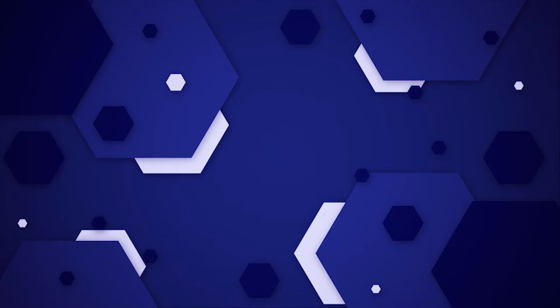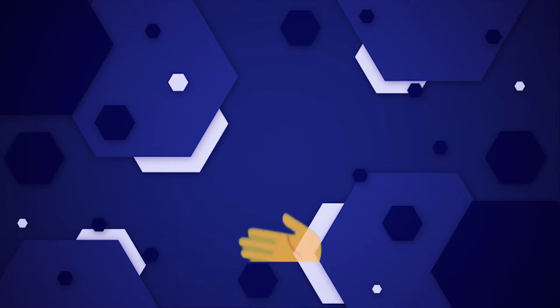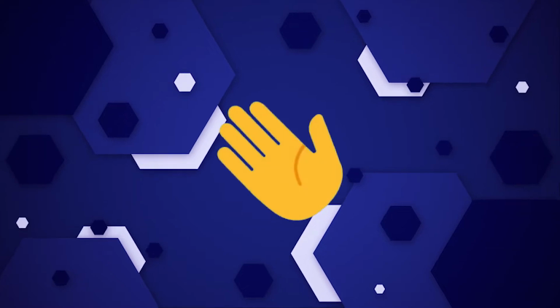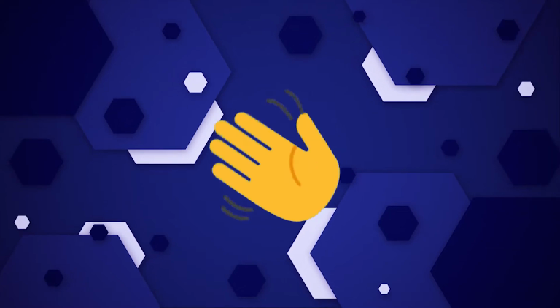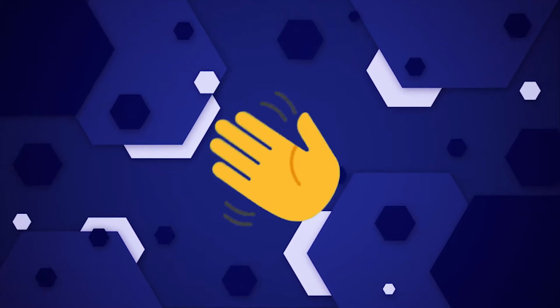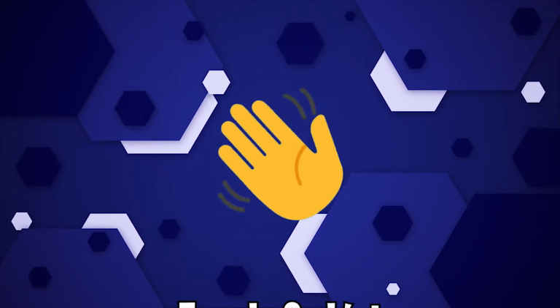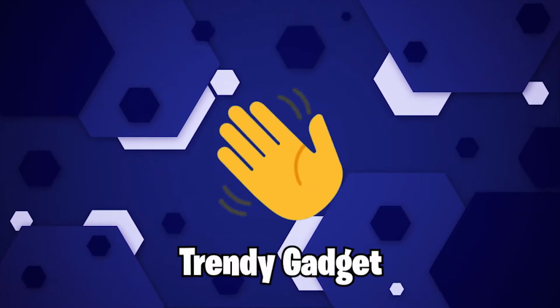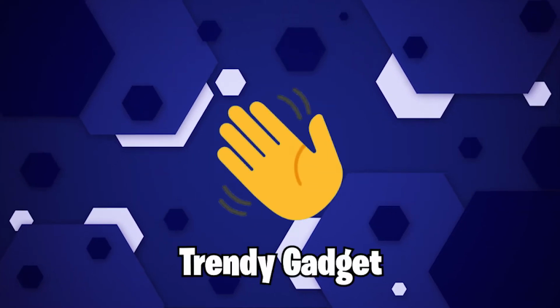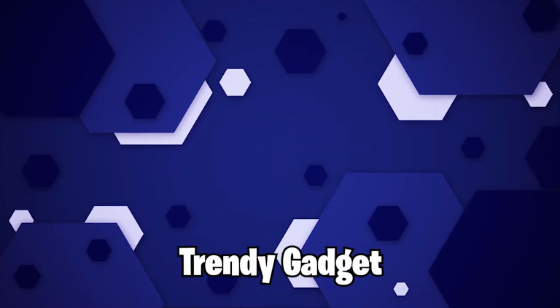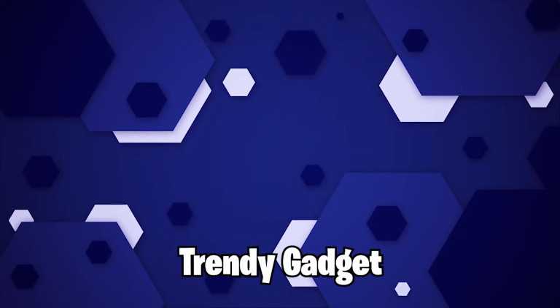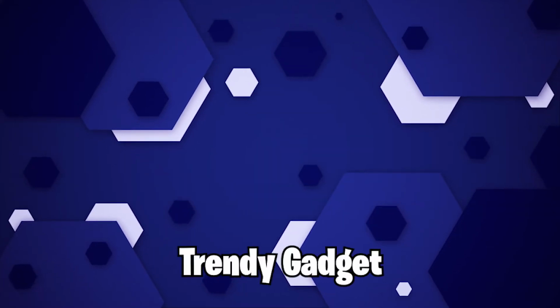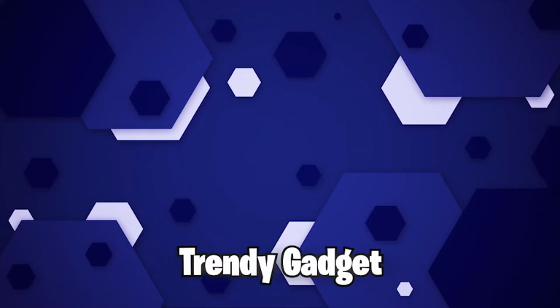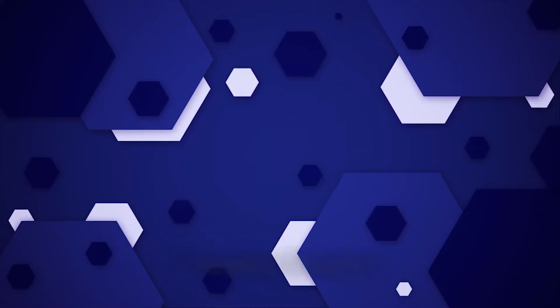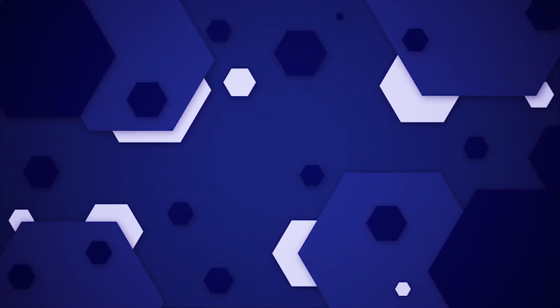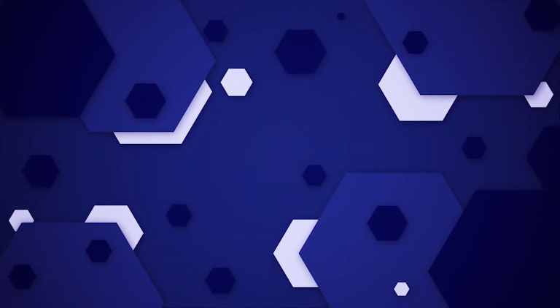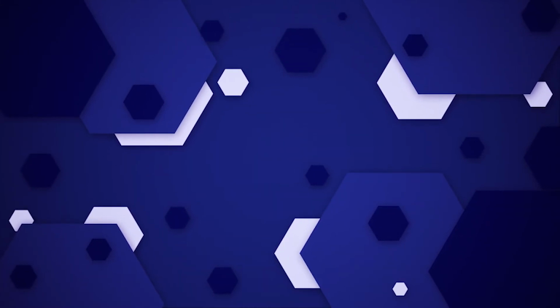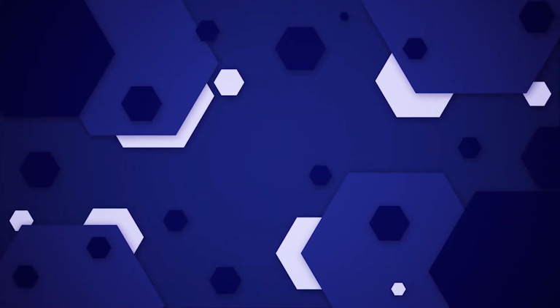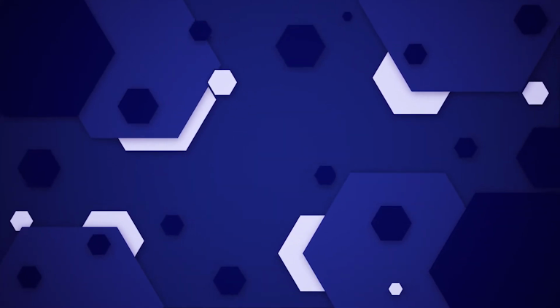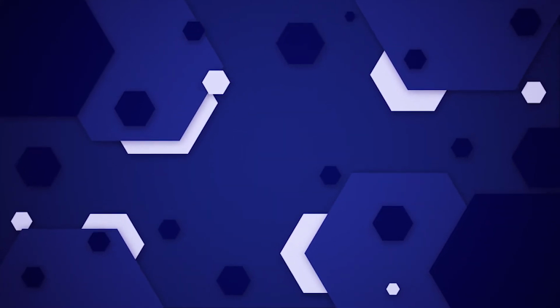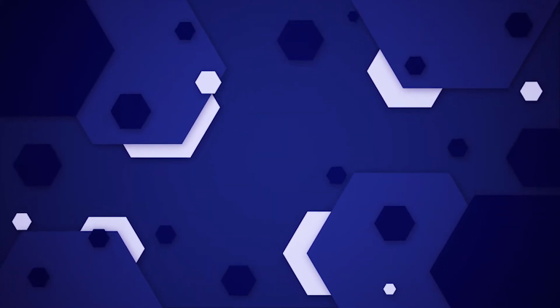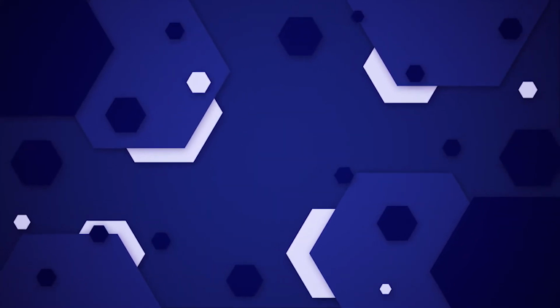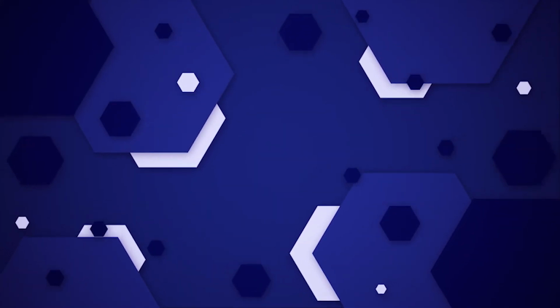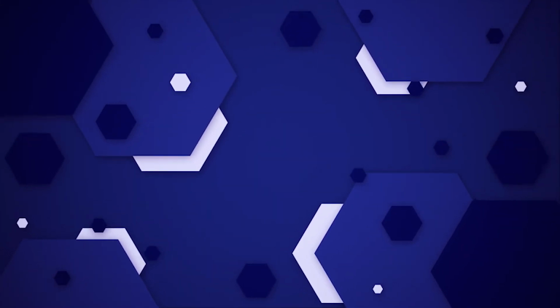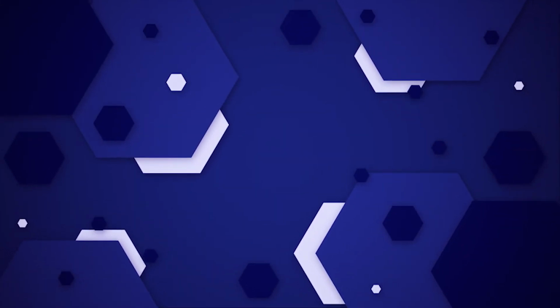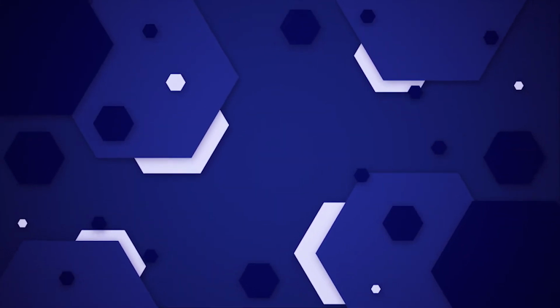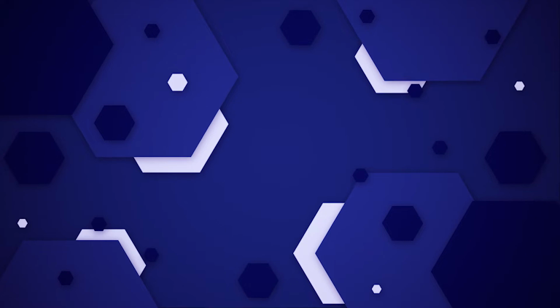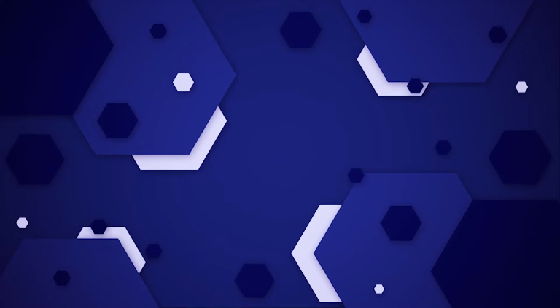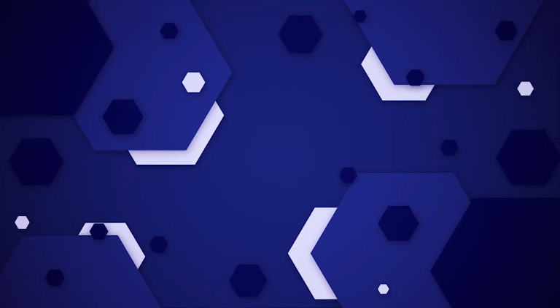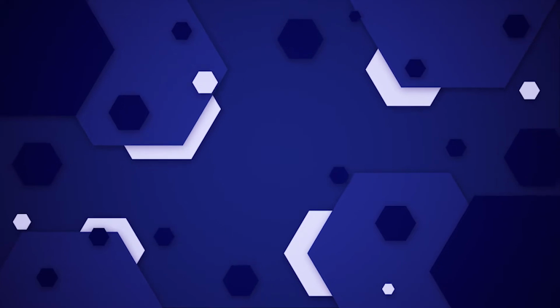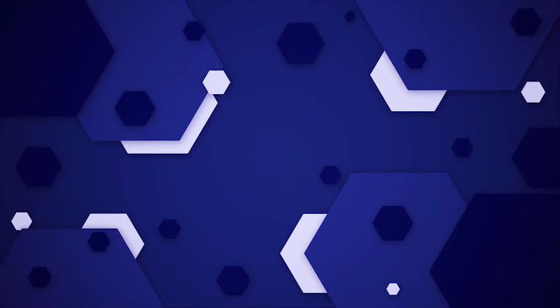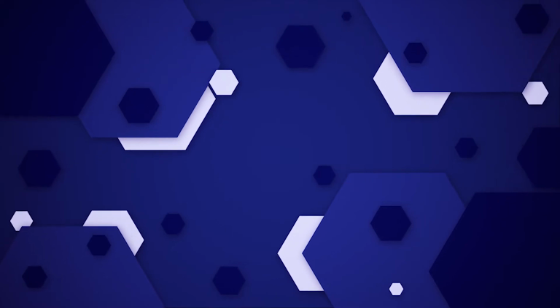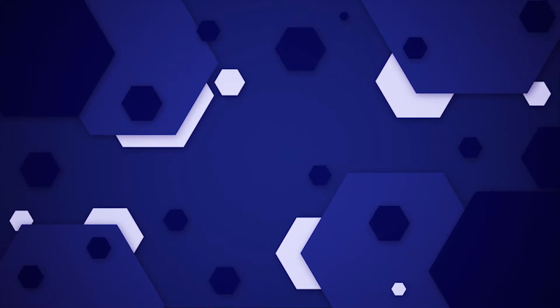Hey guys, welcome back to Trendy Gadget. Today we'll talk about why you should wait for the new M1X Mac. Let's head into it.